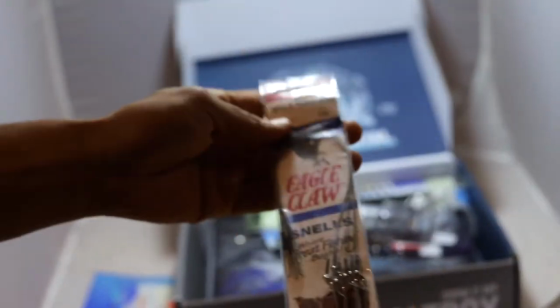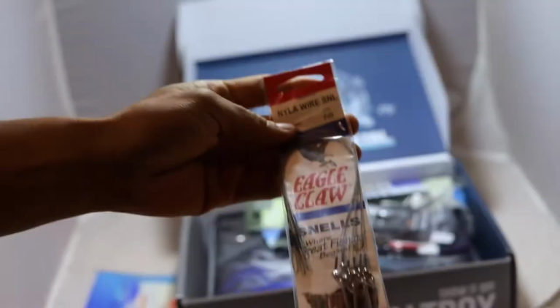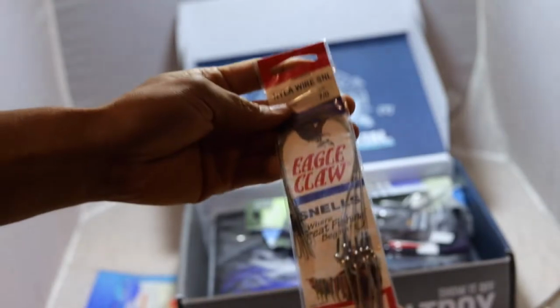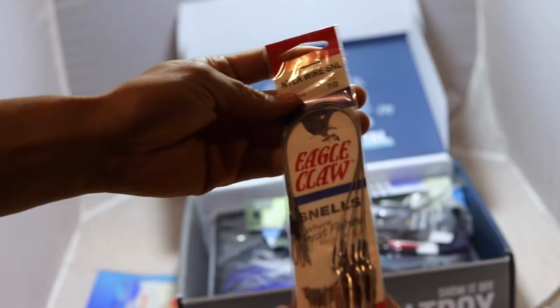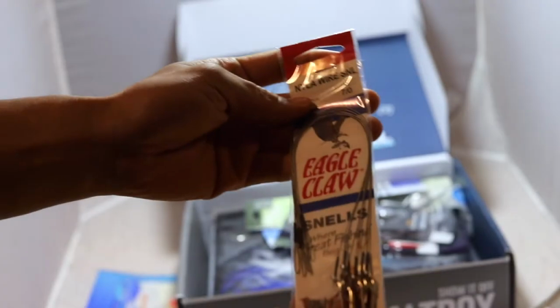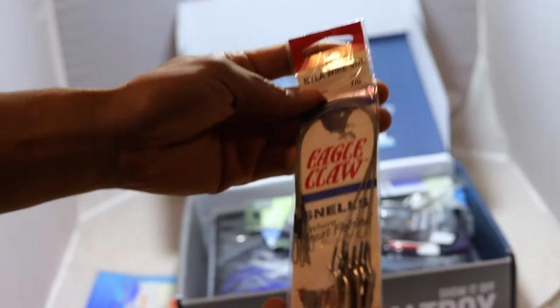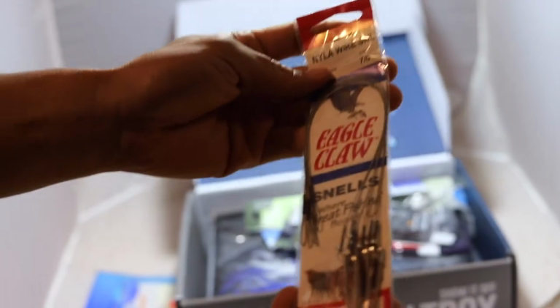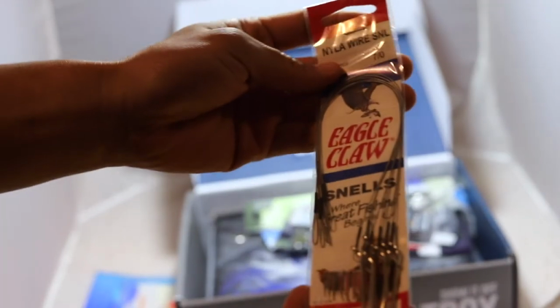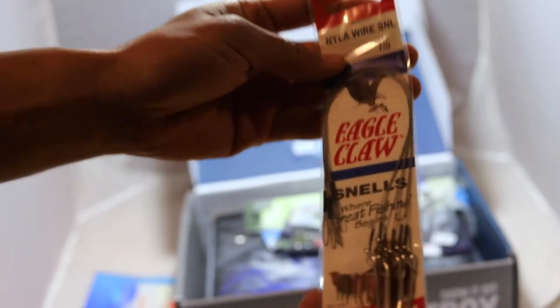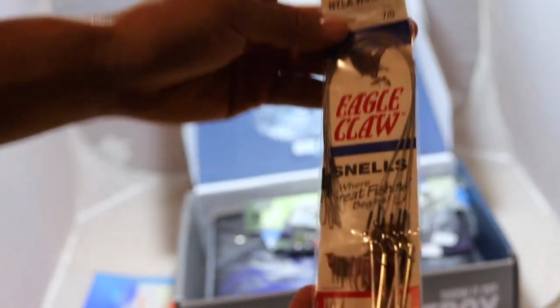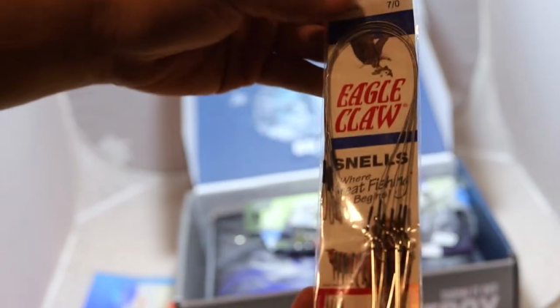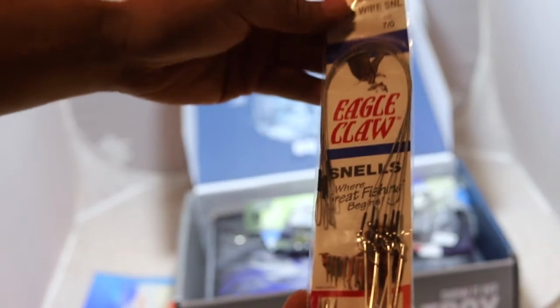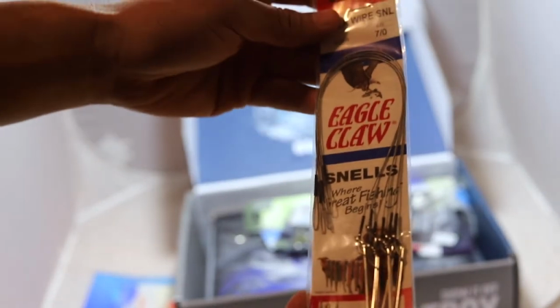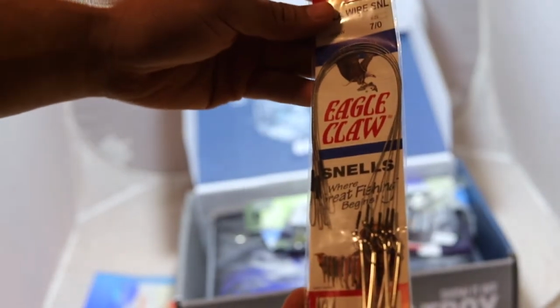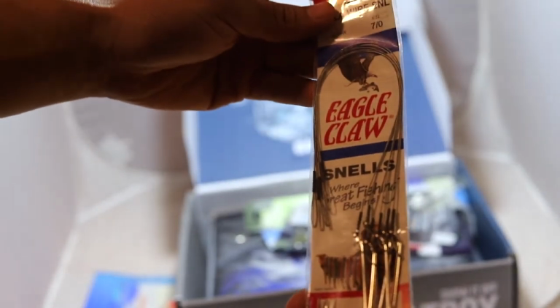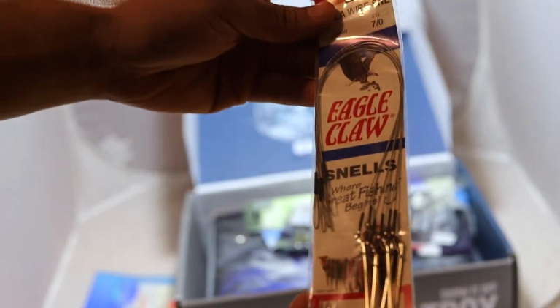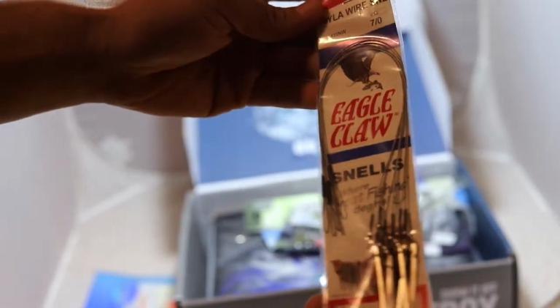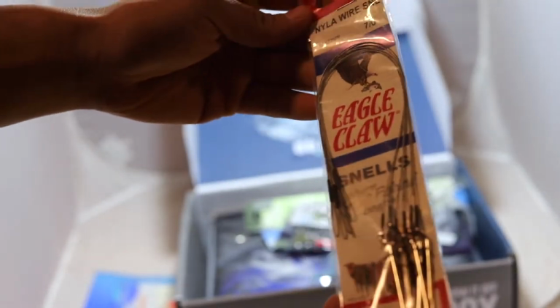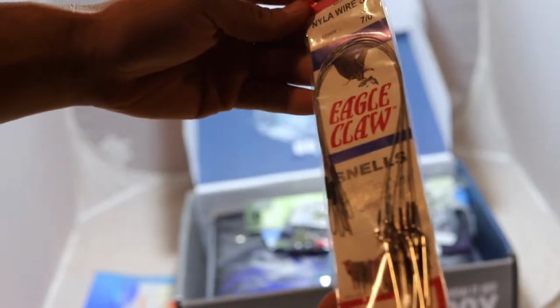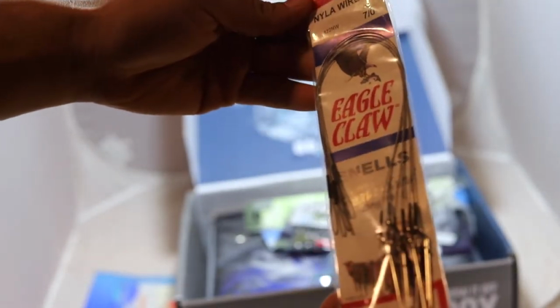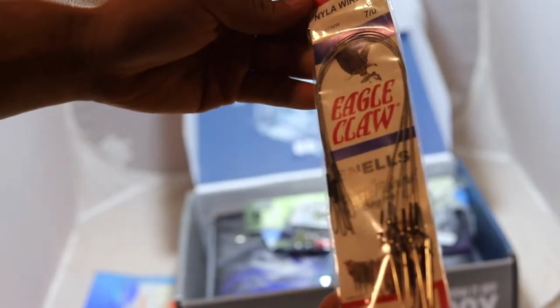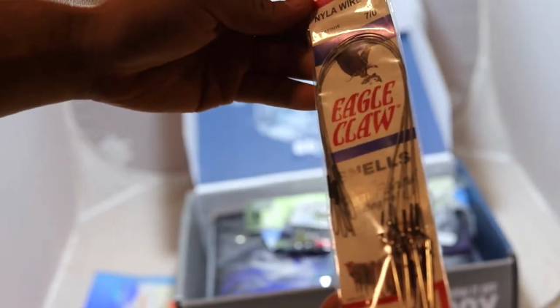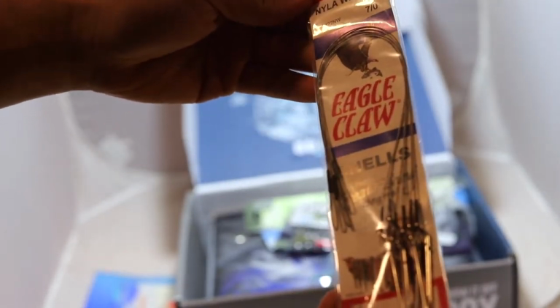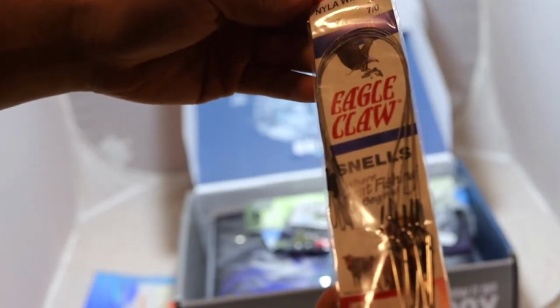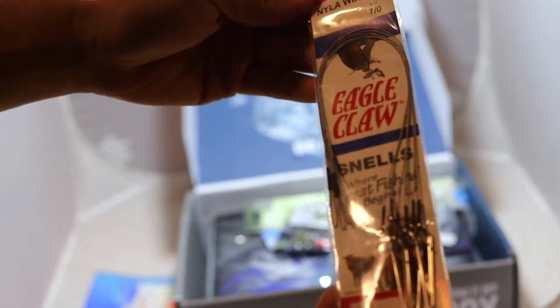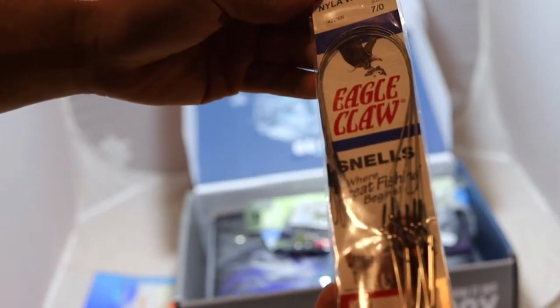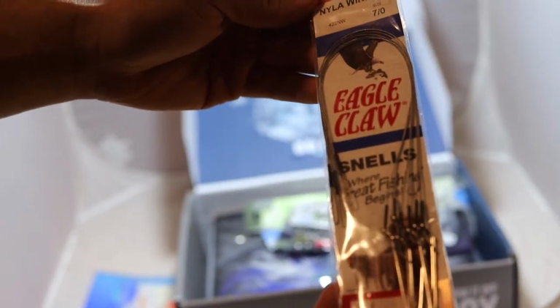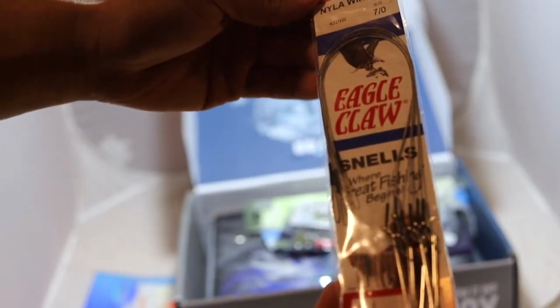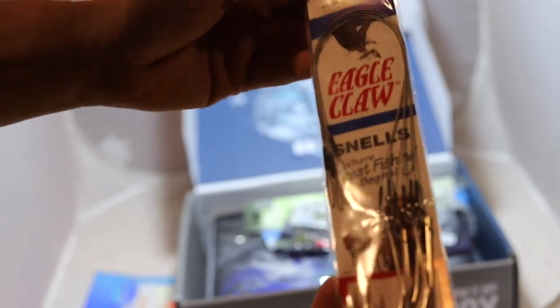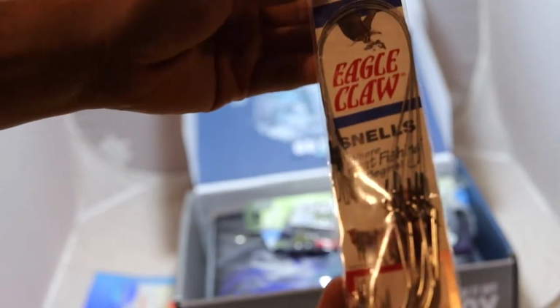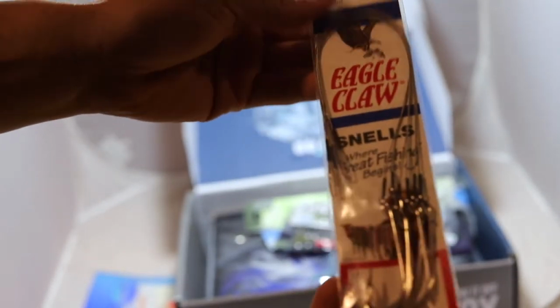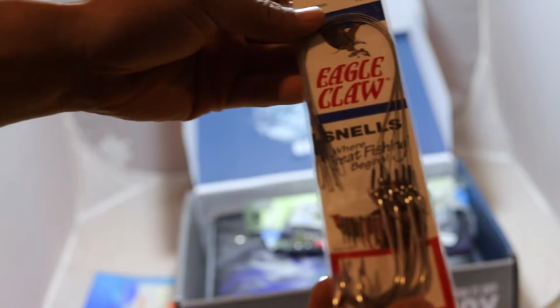Next up, we've got some Eagle Claws. These are some pretty decent sized hooks — seven-knot hooks.